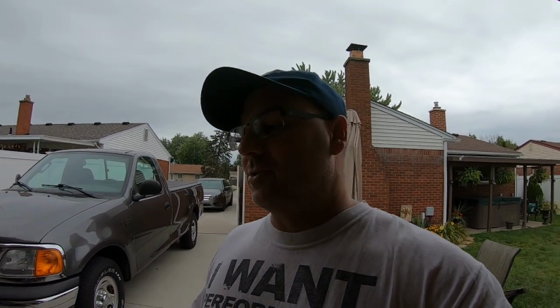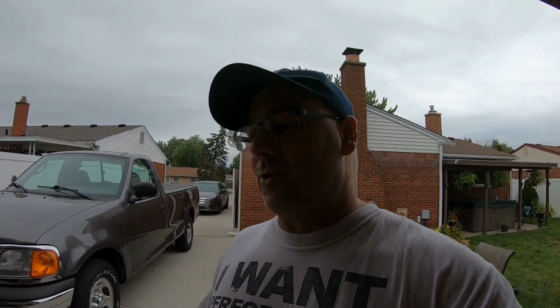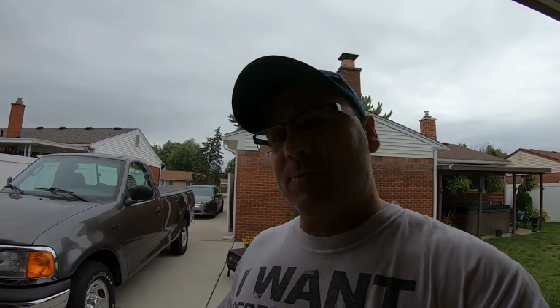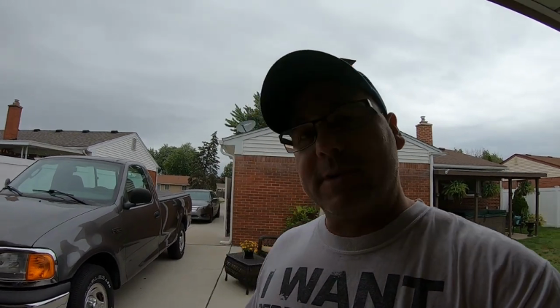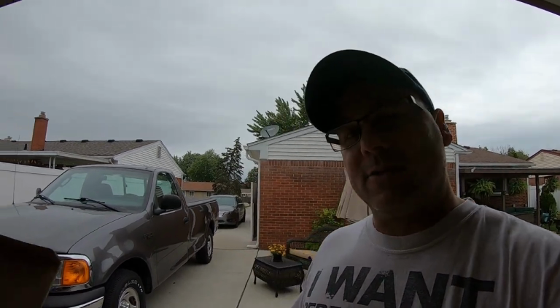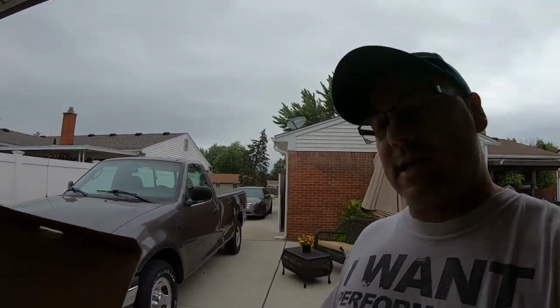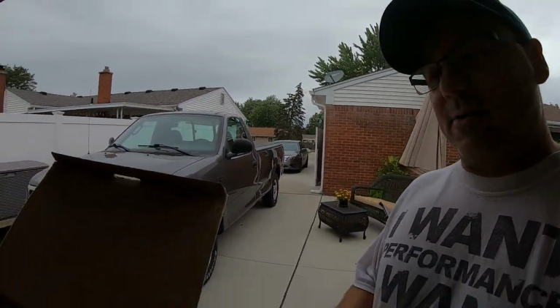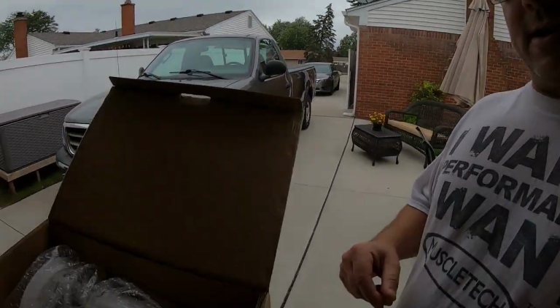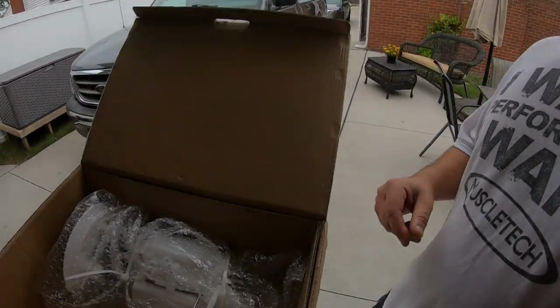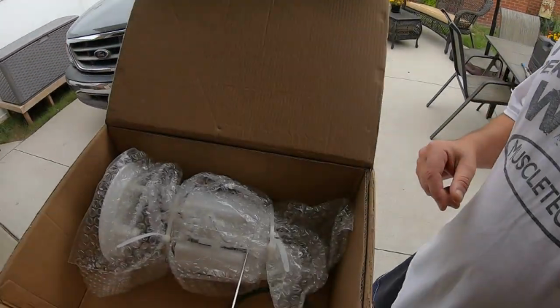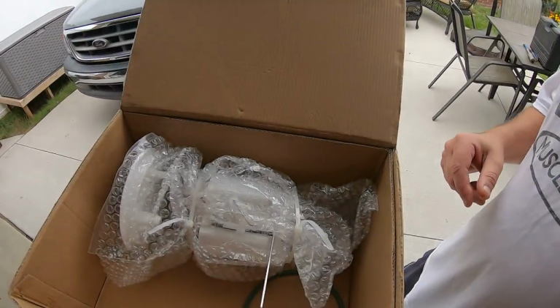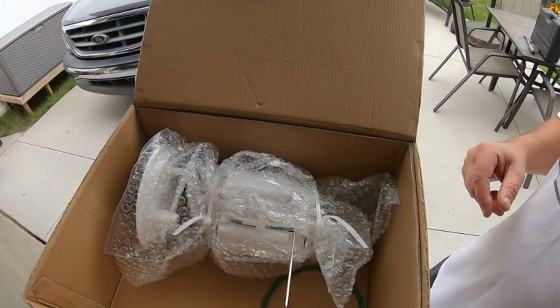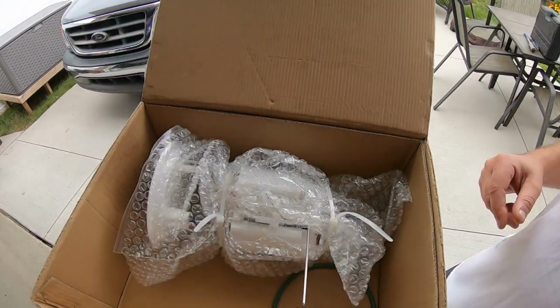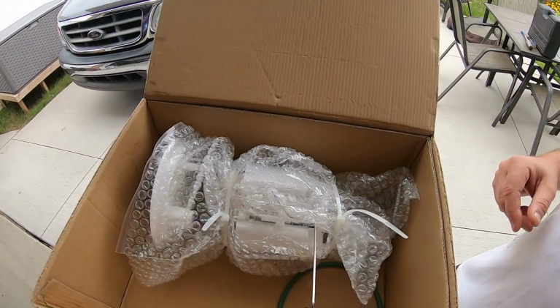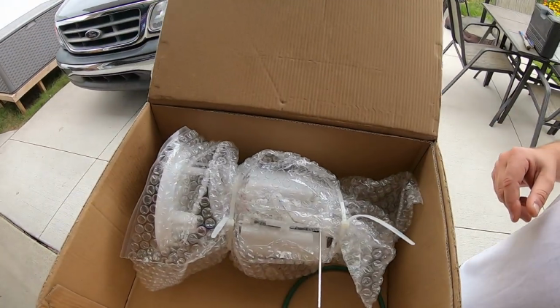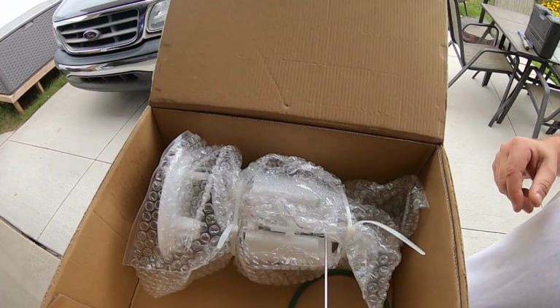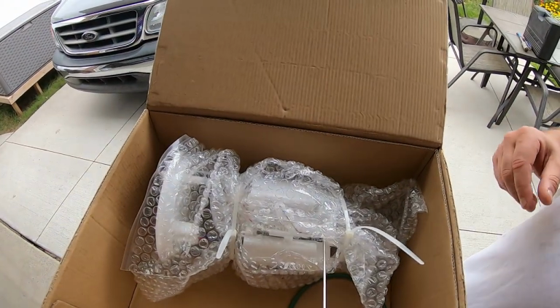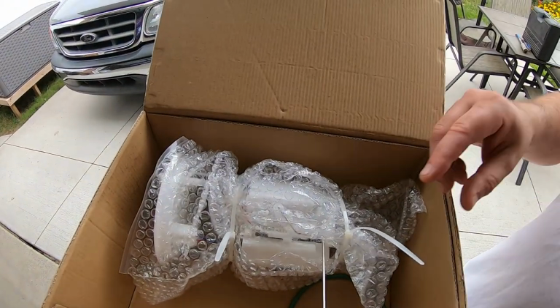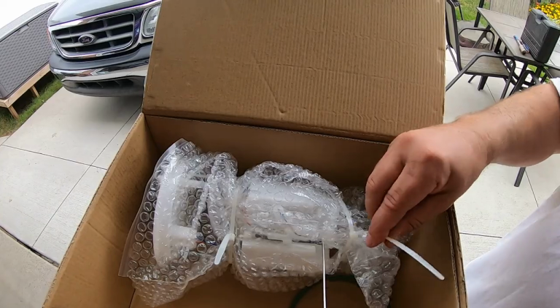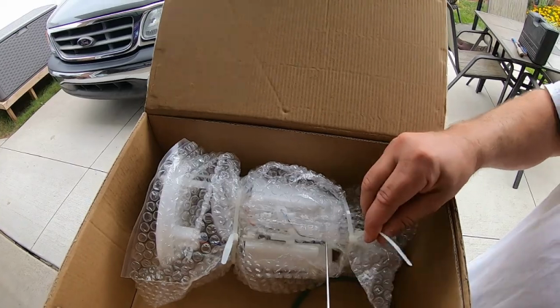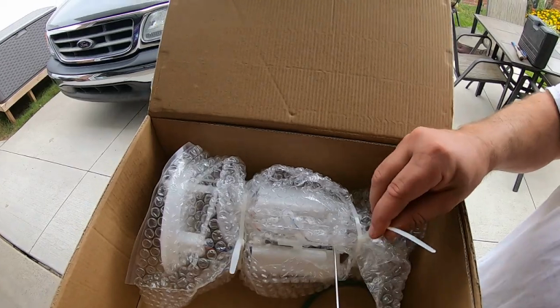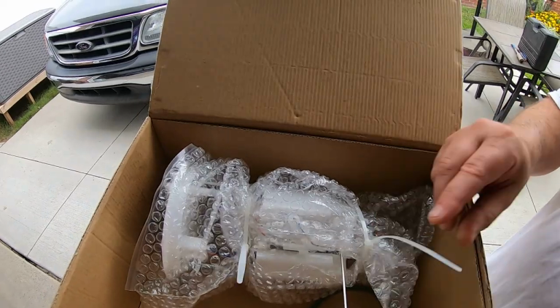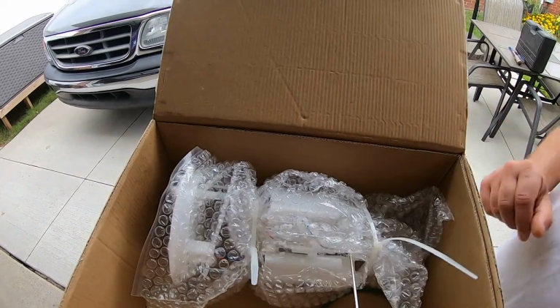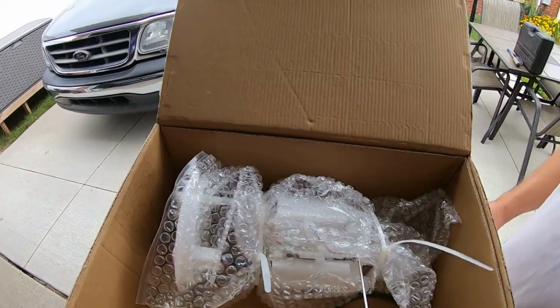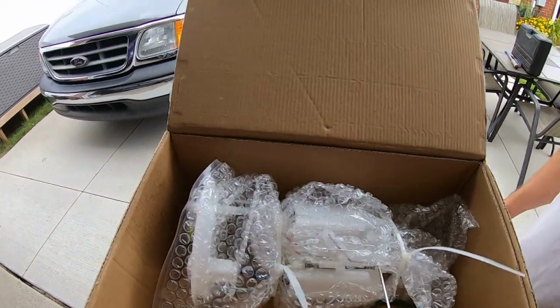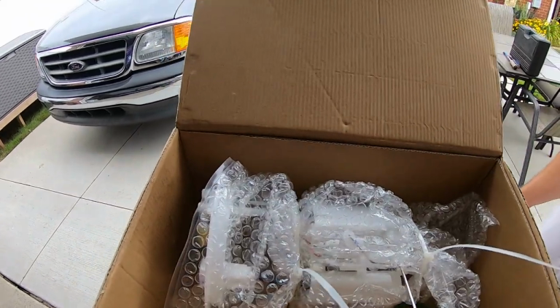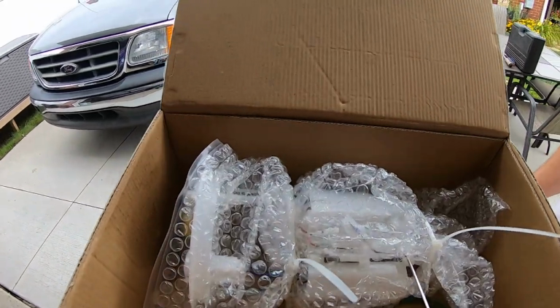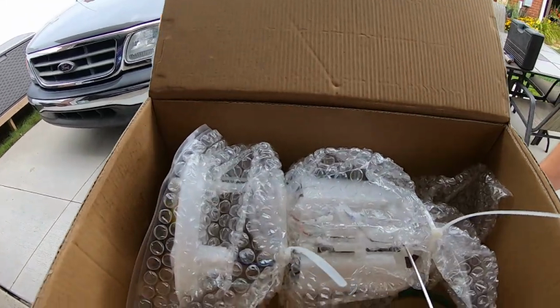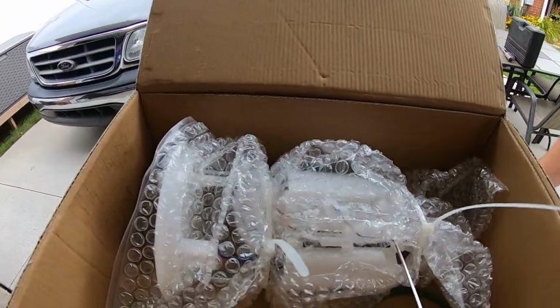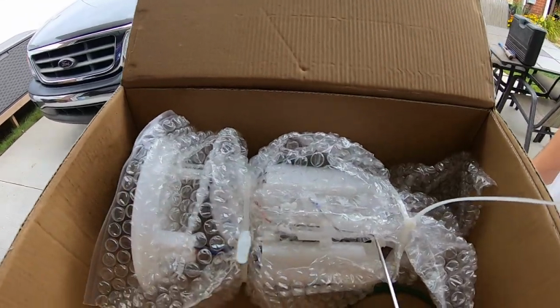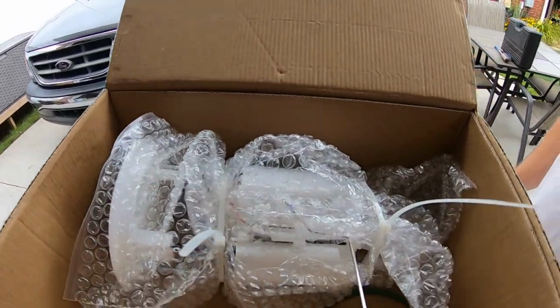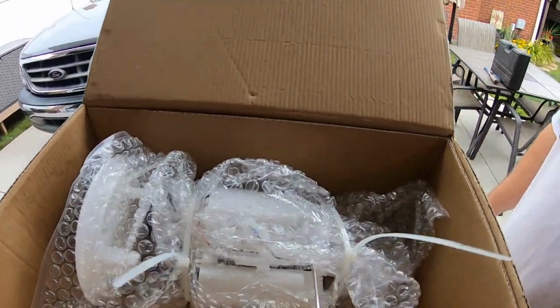We'll take a look at it right here. It's packaged real nice. They have it right here, and that's it.